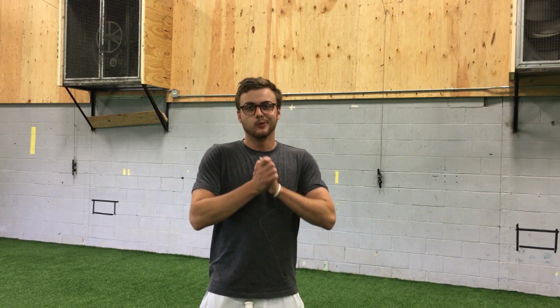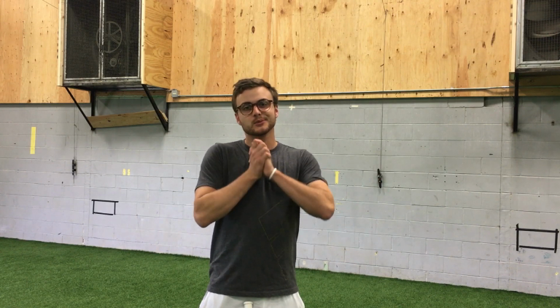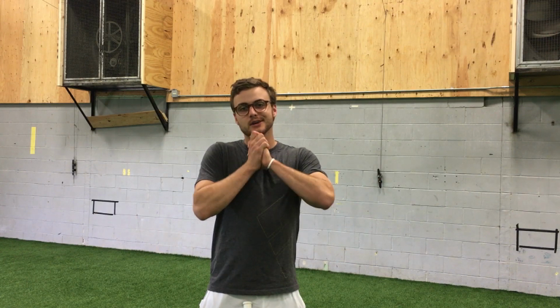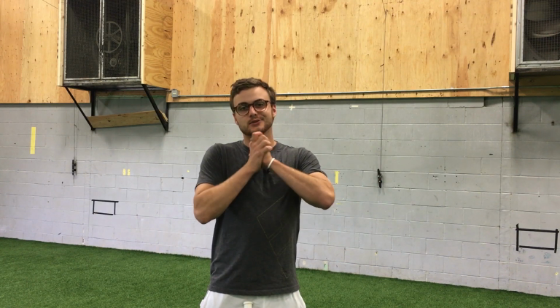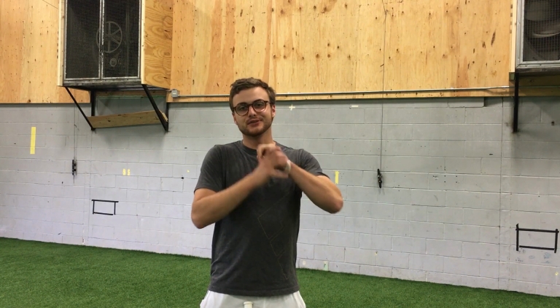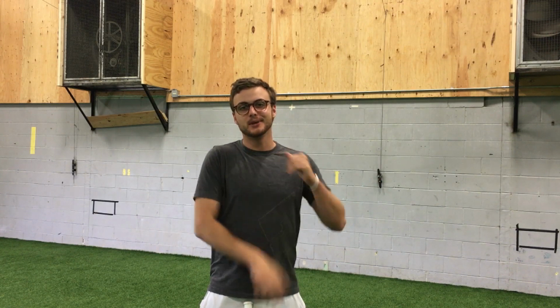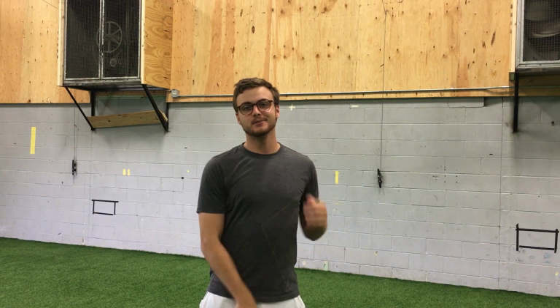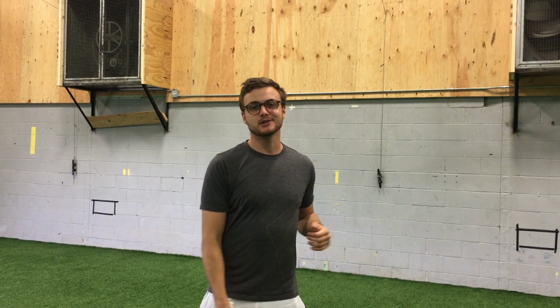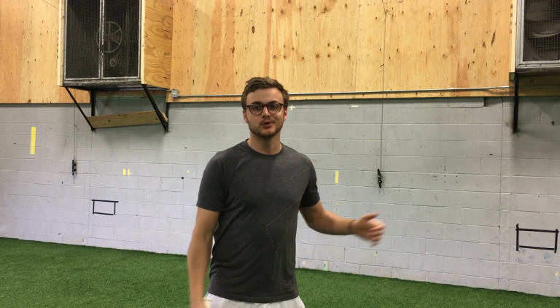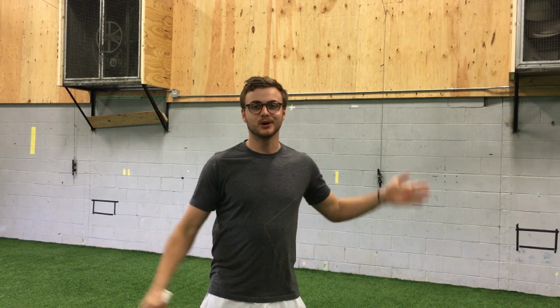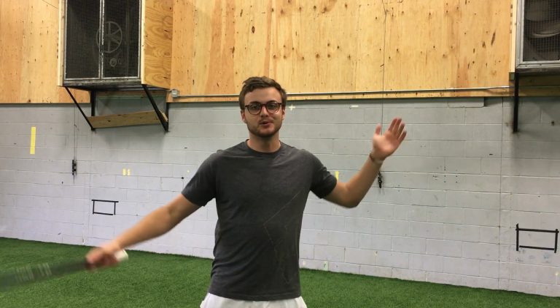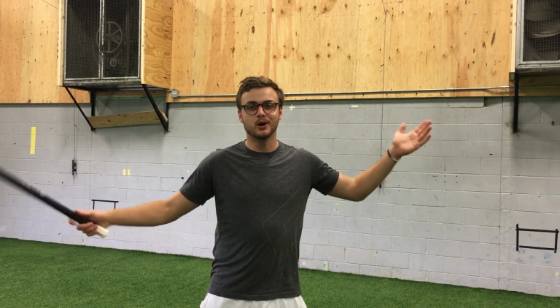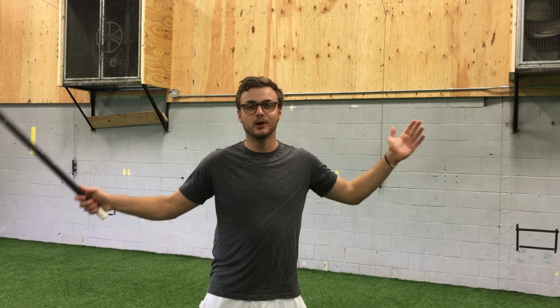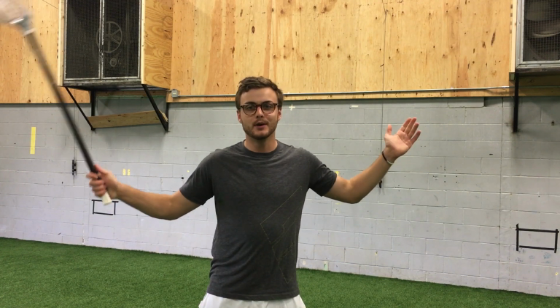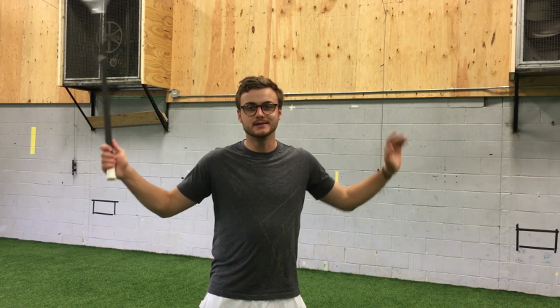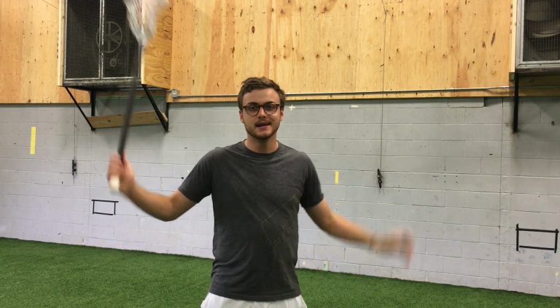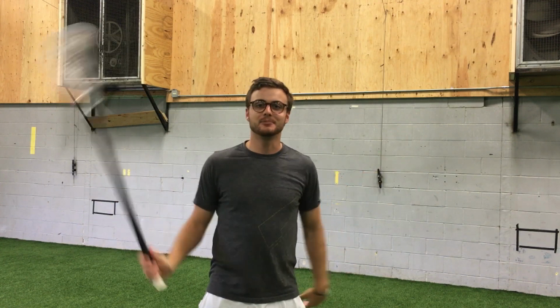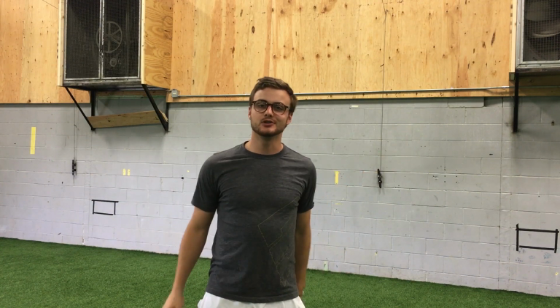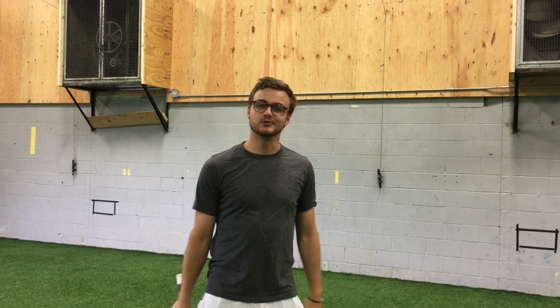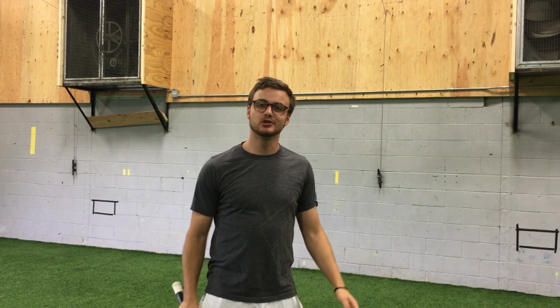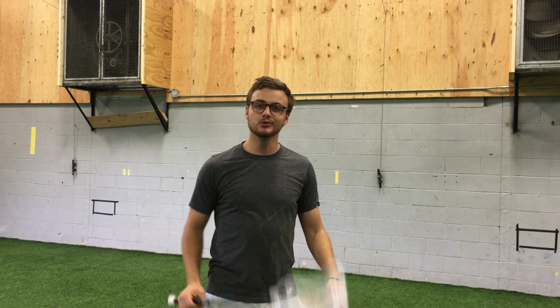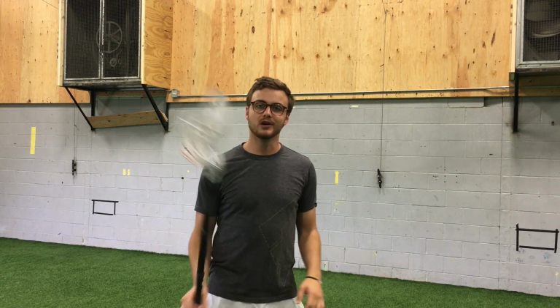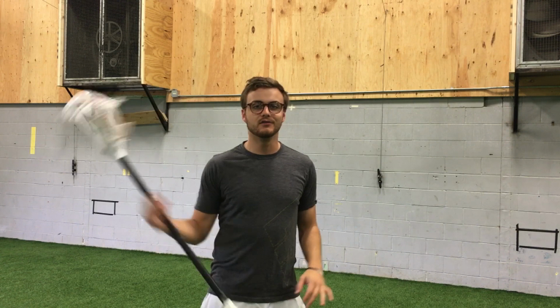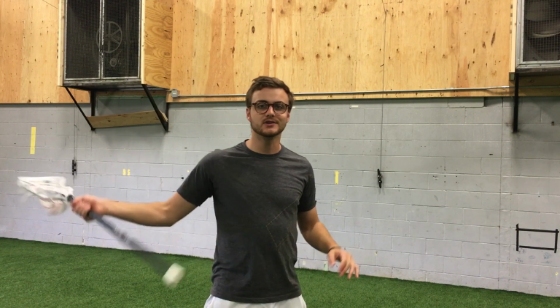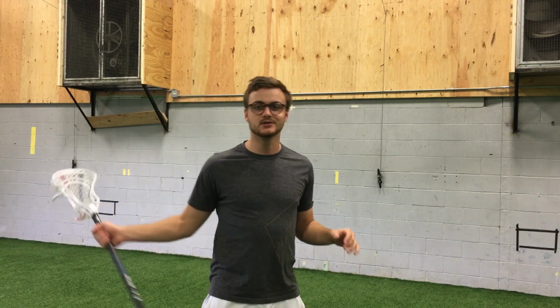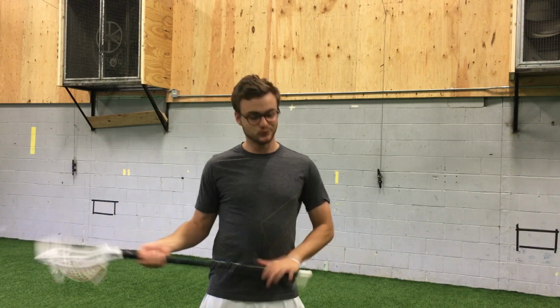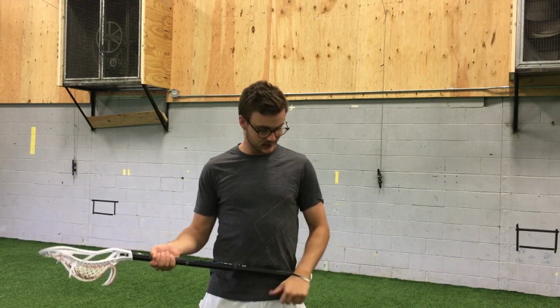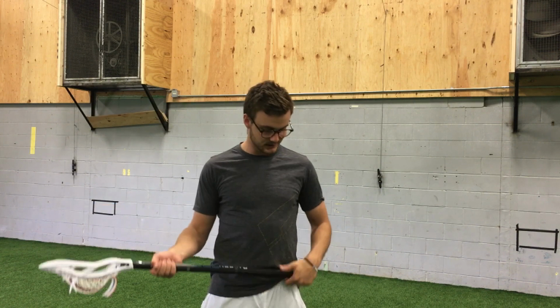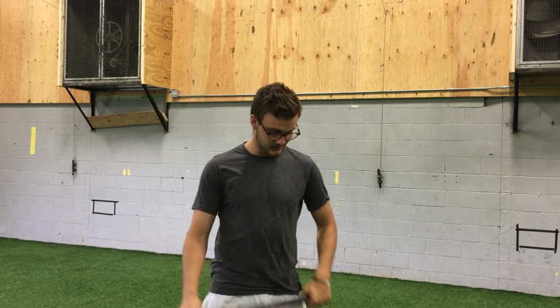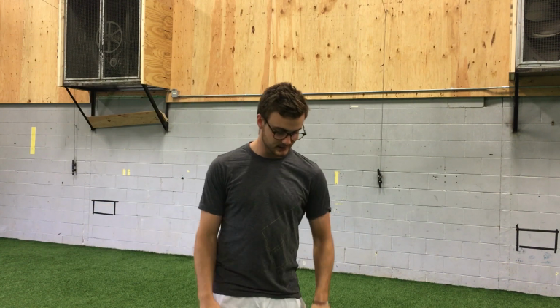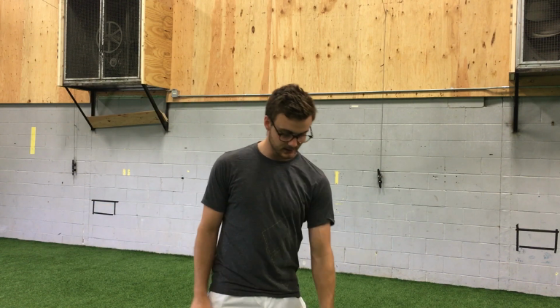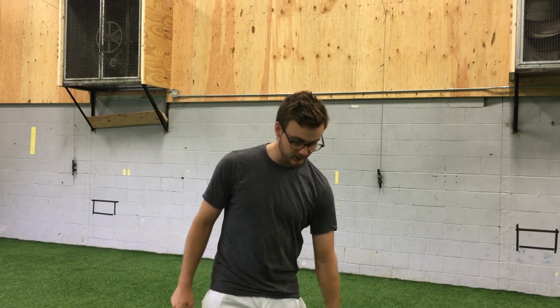What's up guys, Chris here from Mainly Mesh. Welcome to Wall Ball Wednesday episode 2 of this 2016 summer.